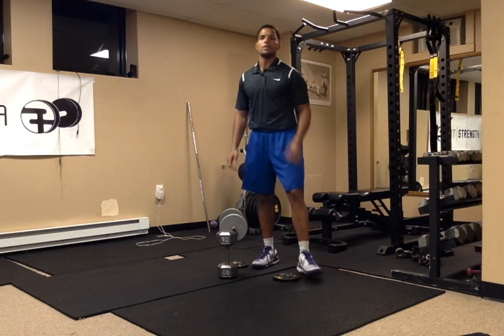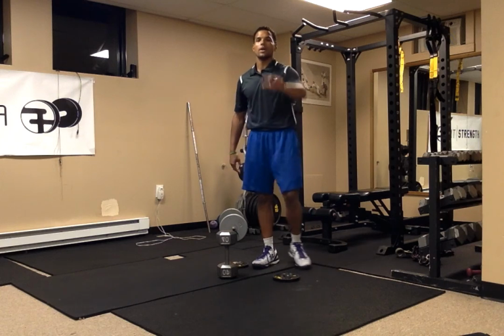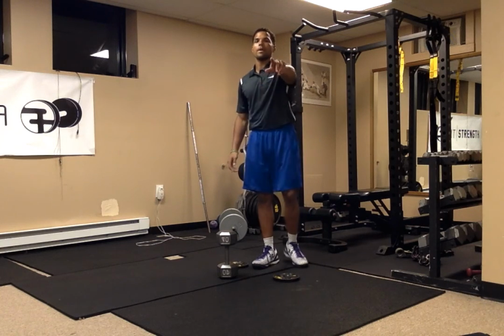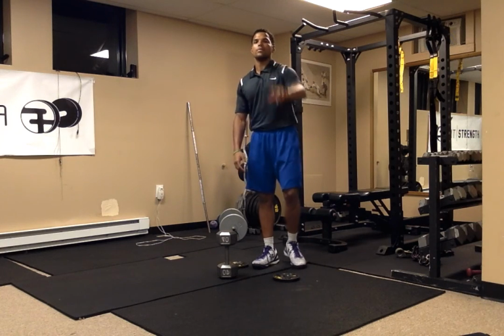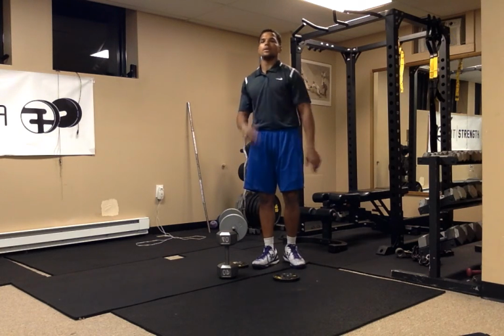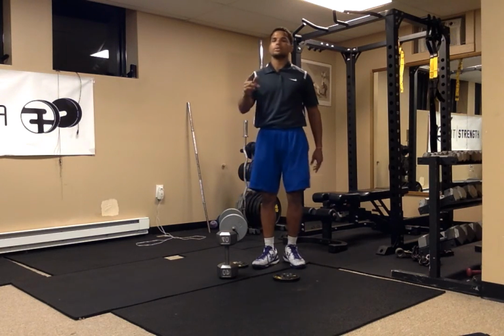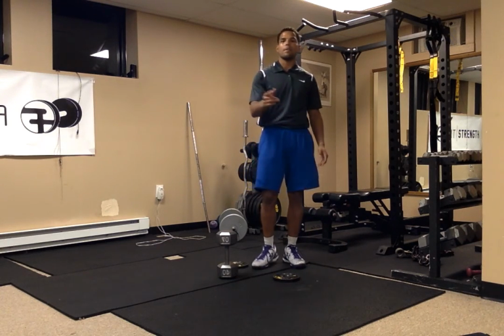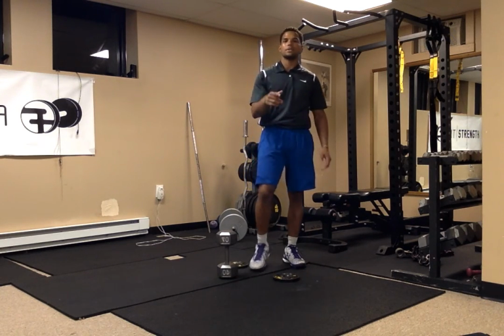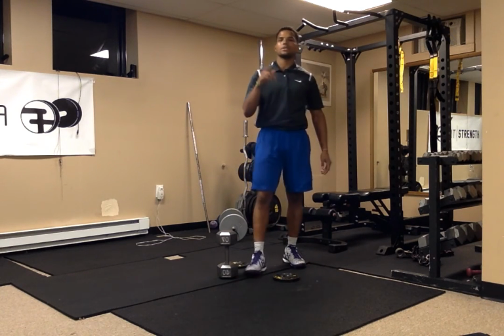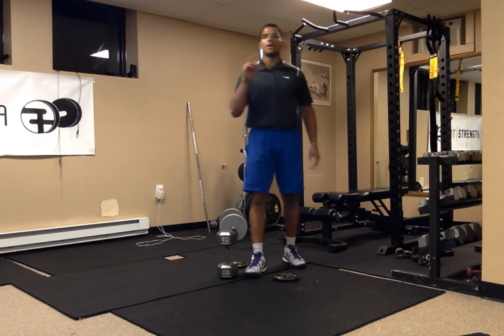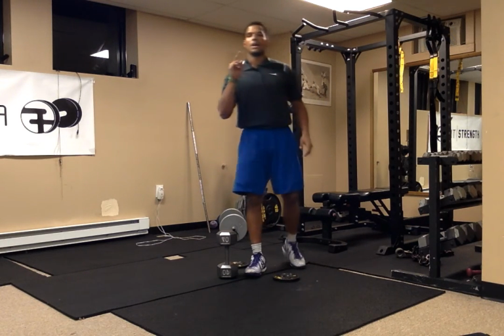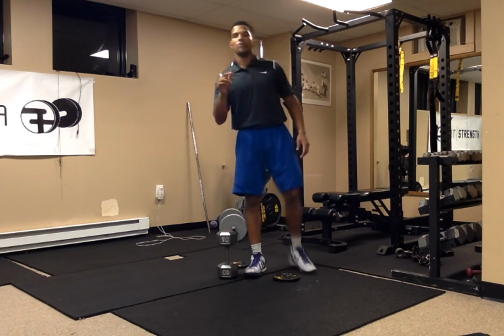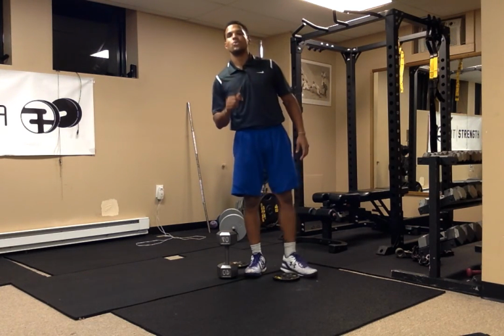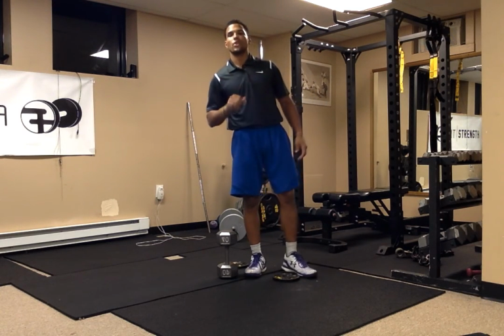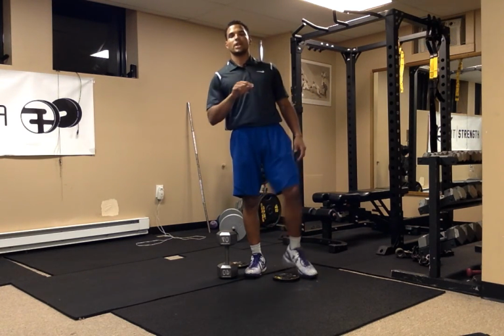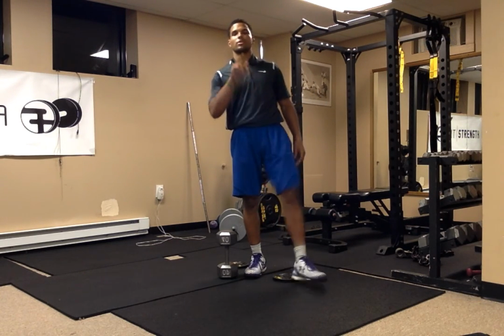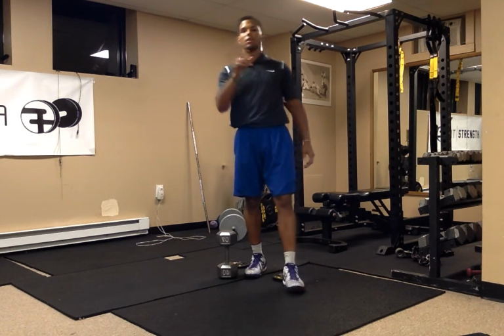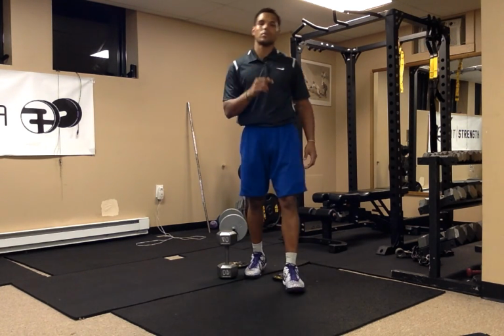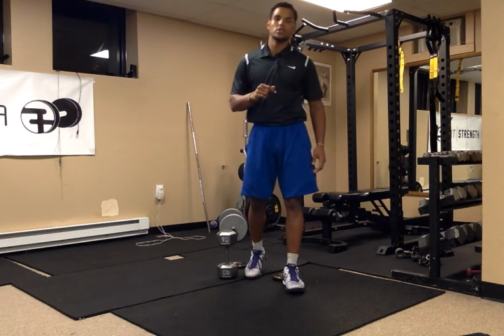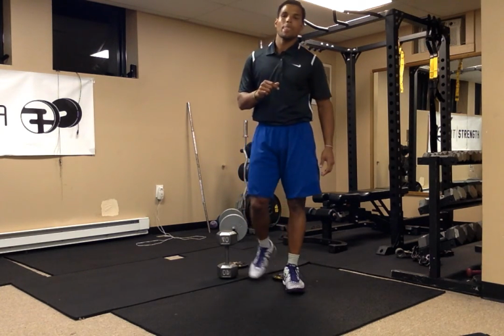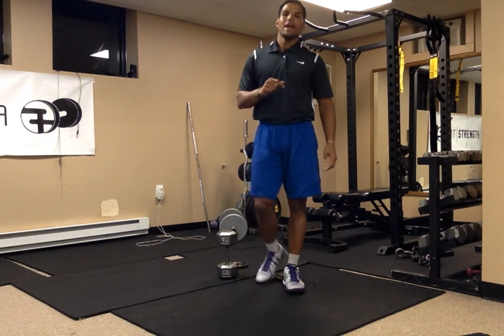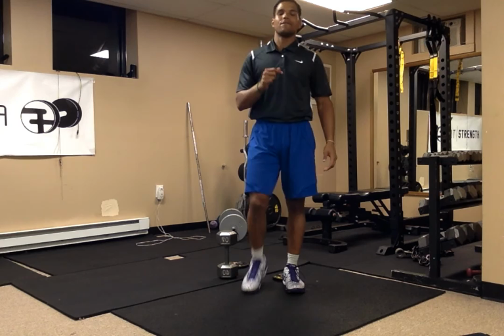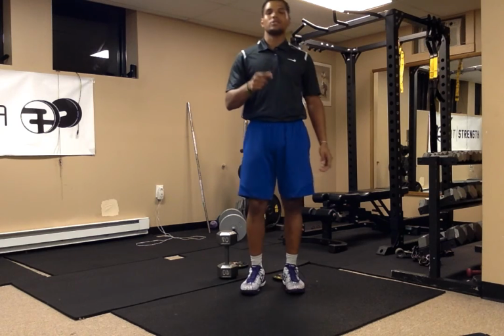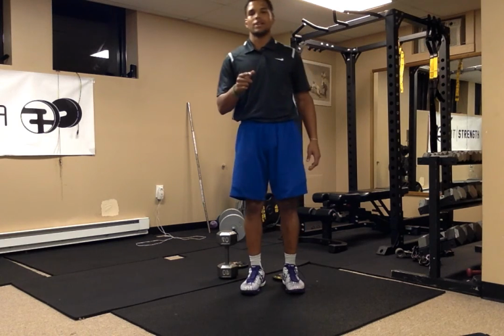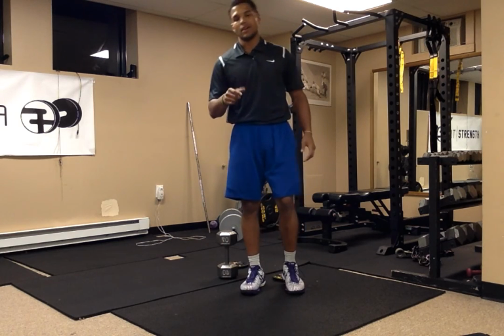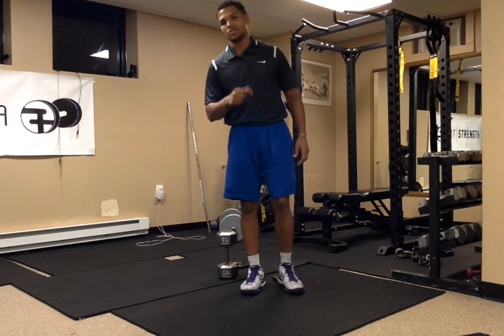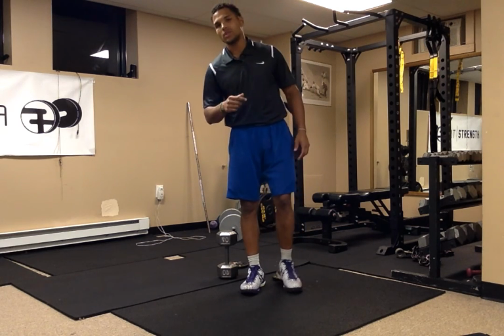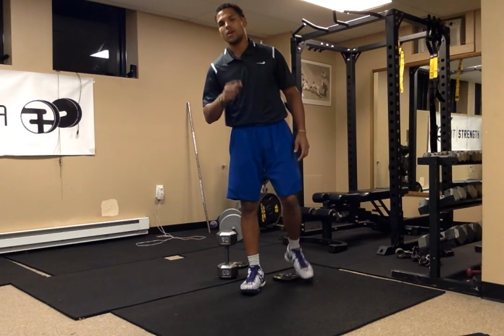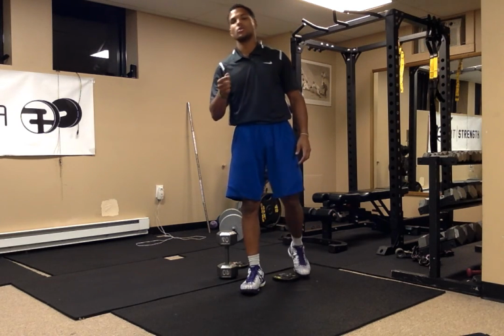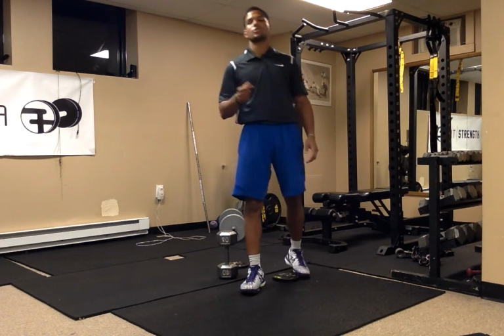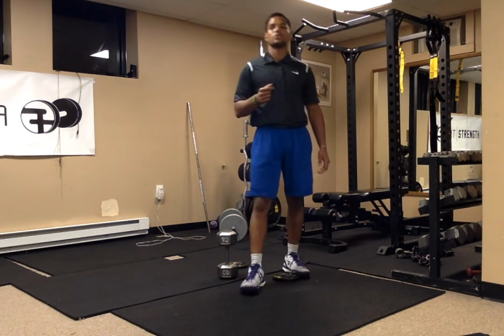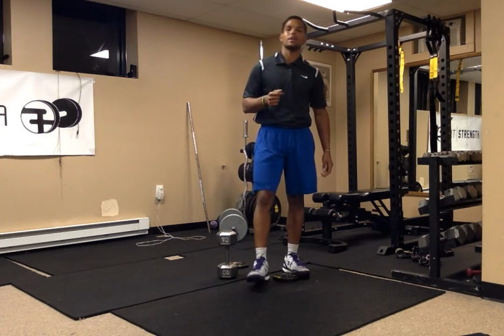What up everybody? You know what time it is. This is How To Thursday with Mark Bruce at Fit Train Training Studio and Hoop Strength Training.